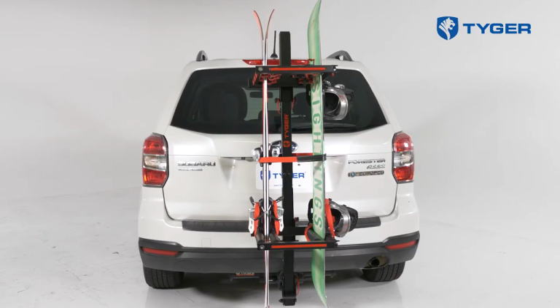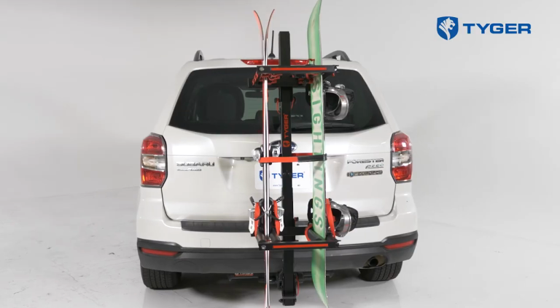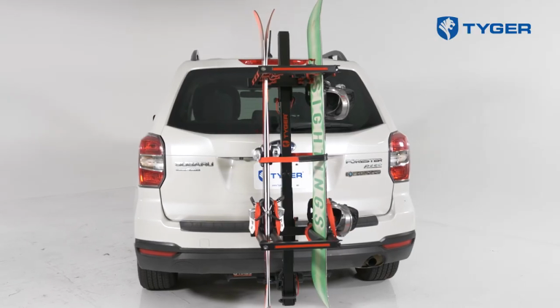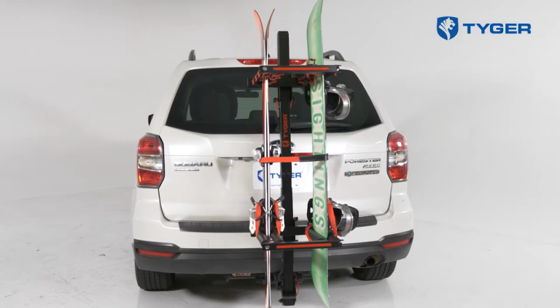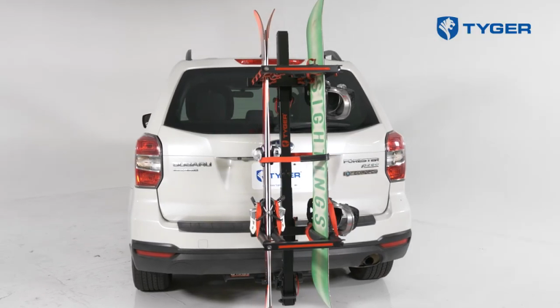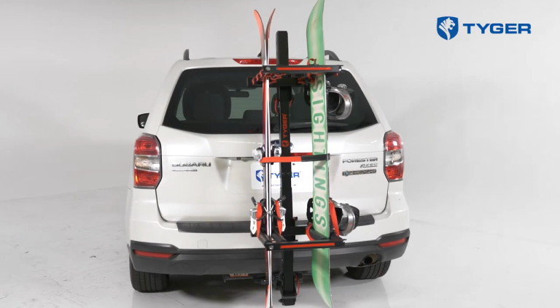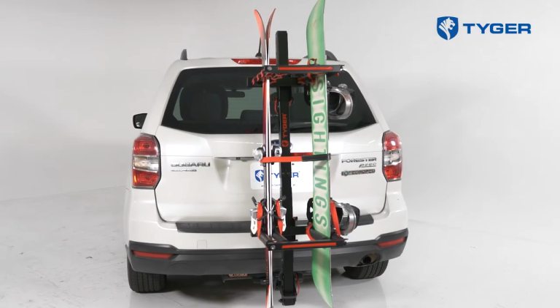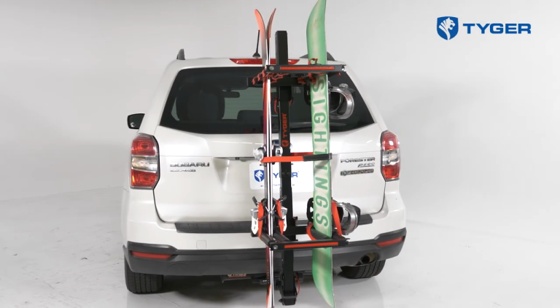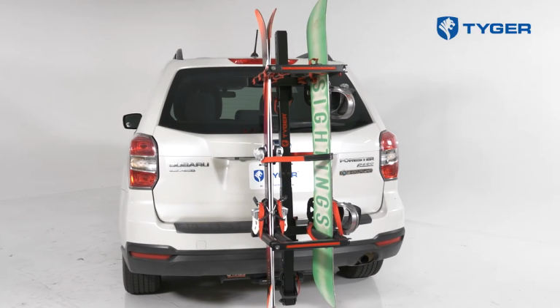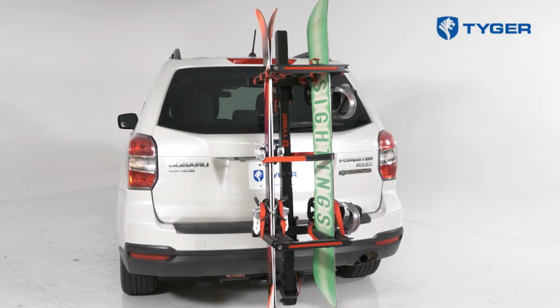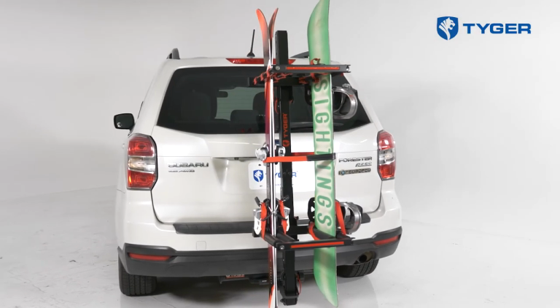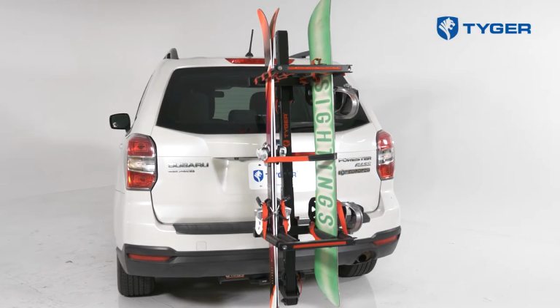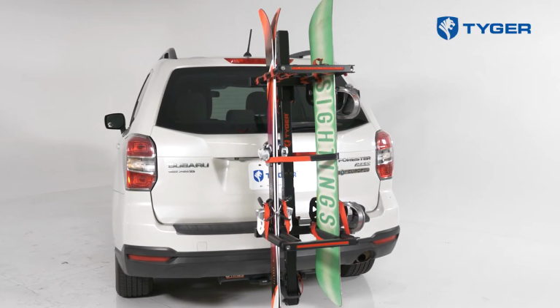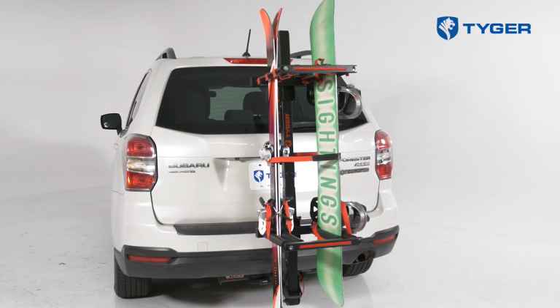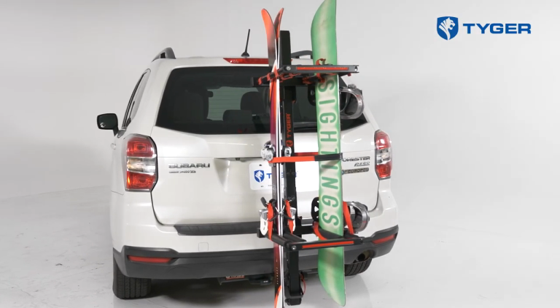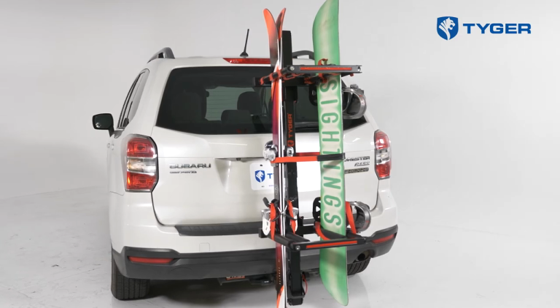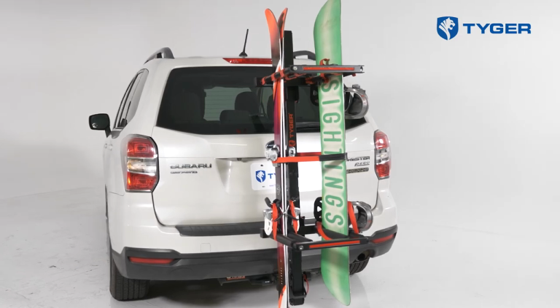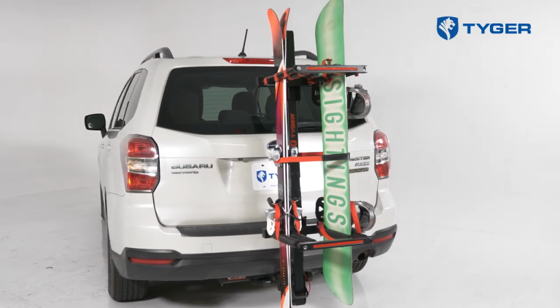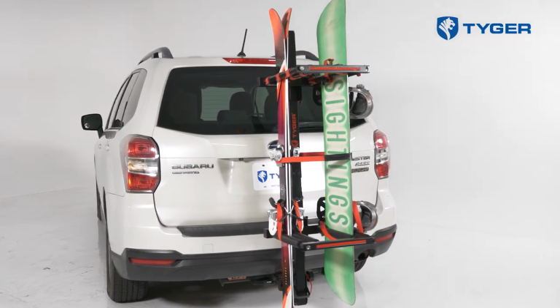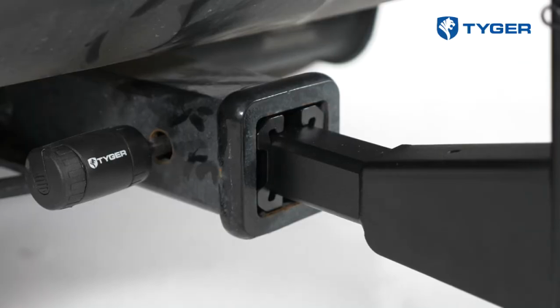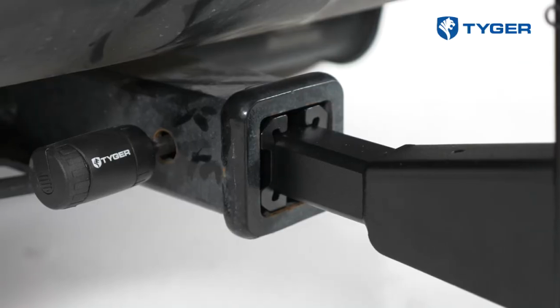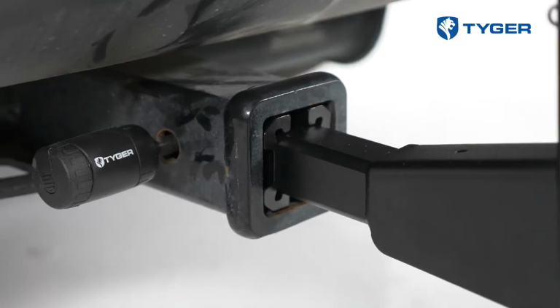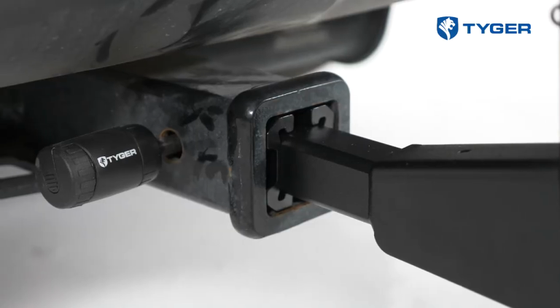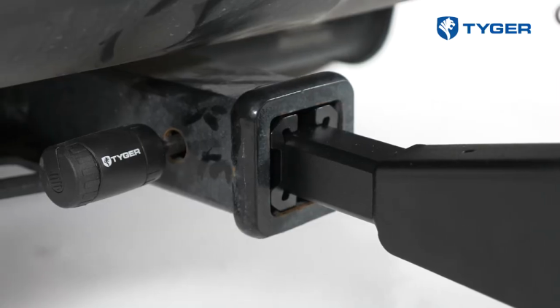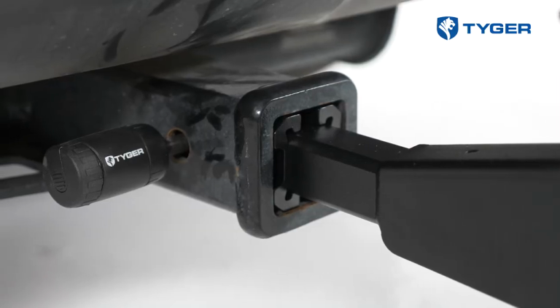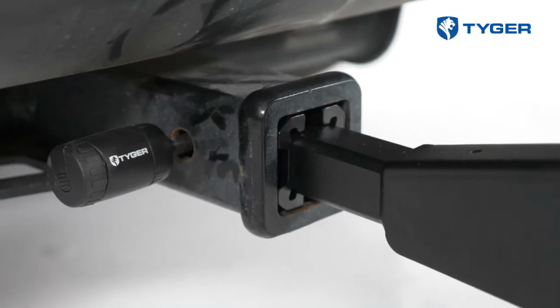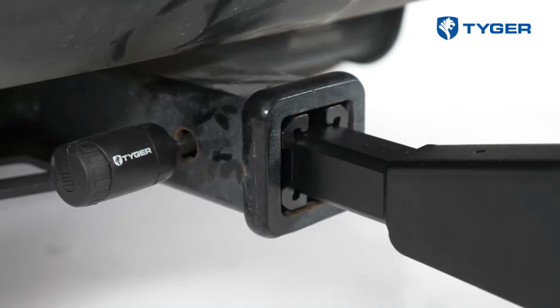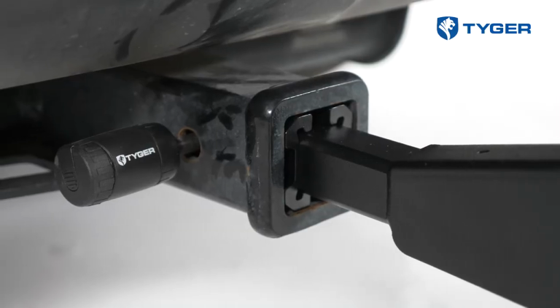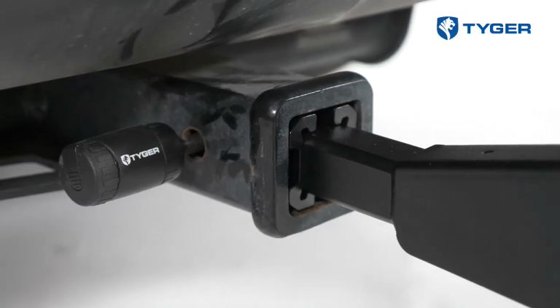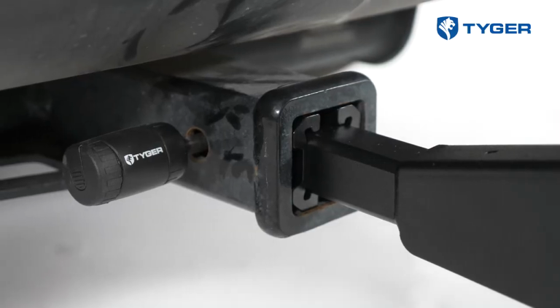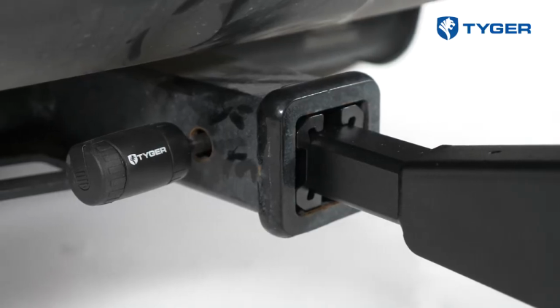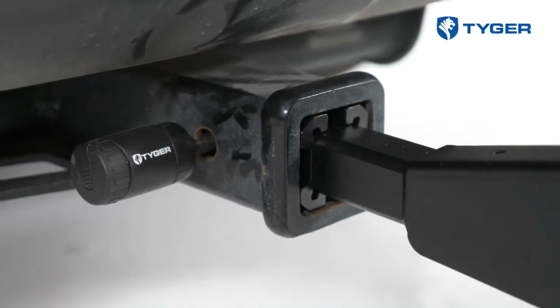For any questions regarding this ski and snowboard rack, please leave us a comment or contact us on our website. Thank you very much for watching.